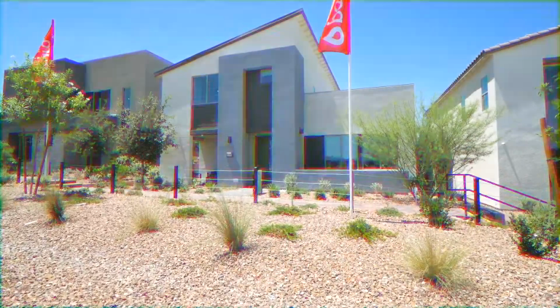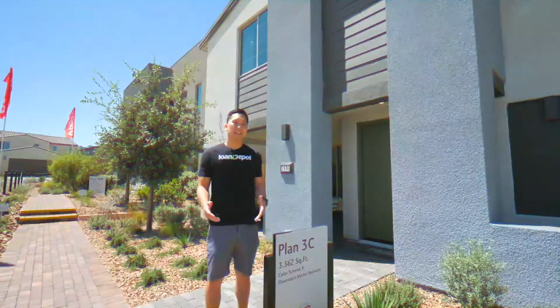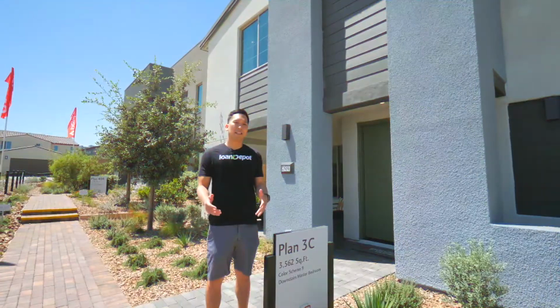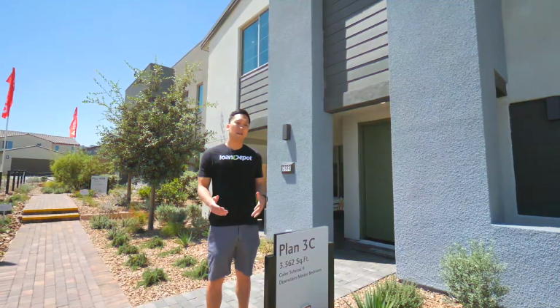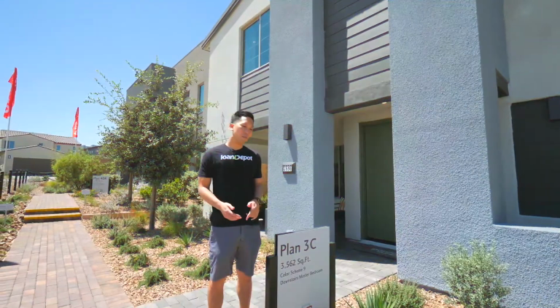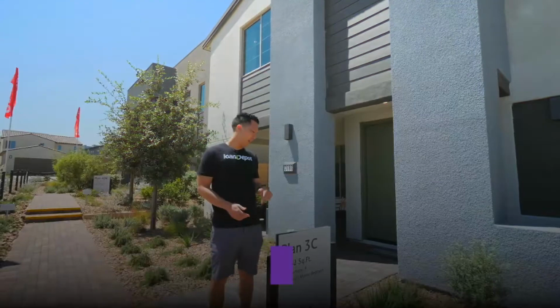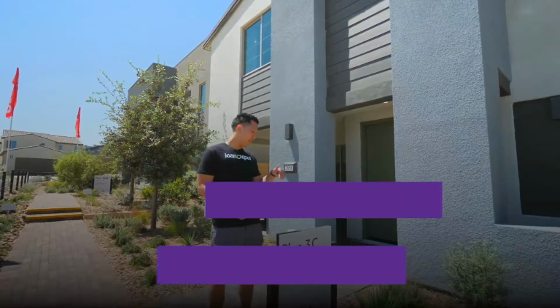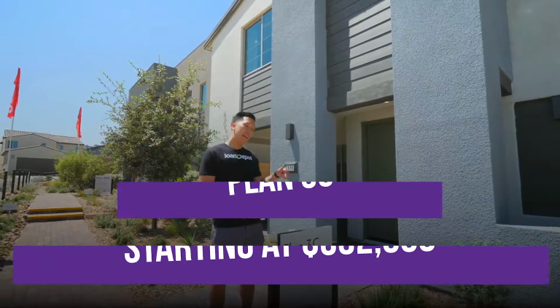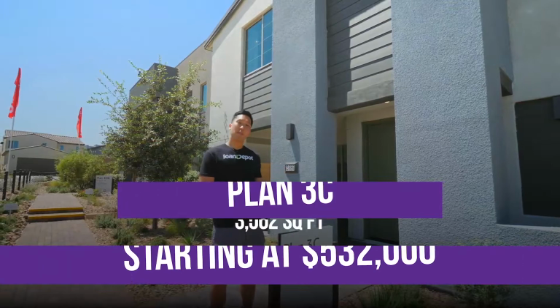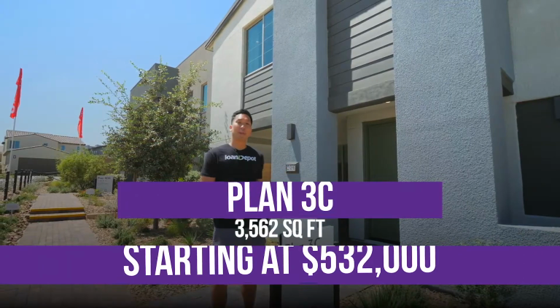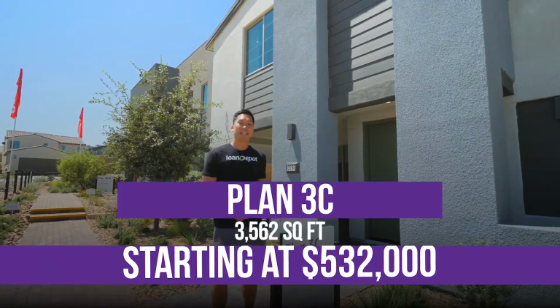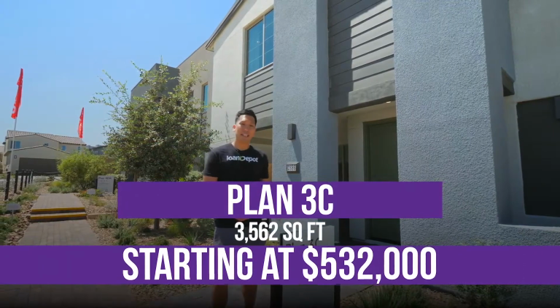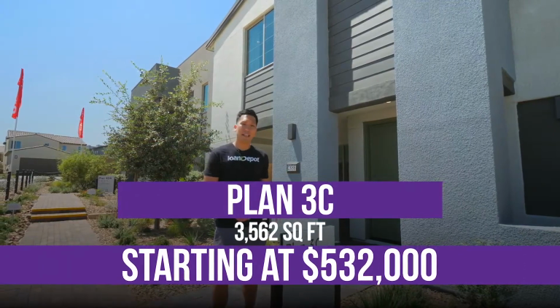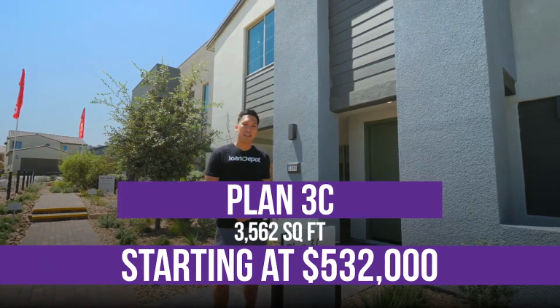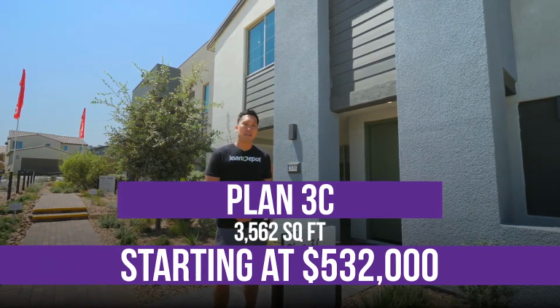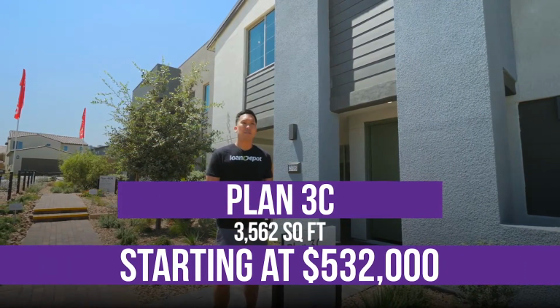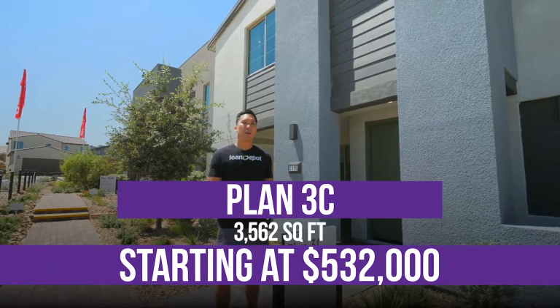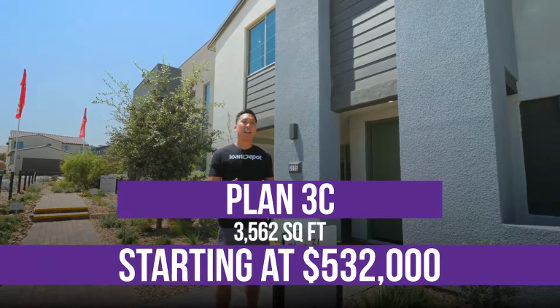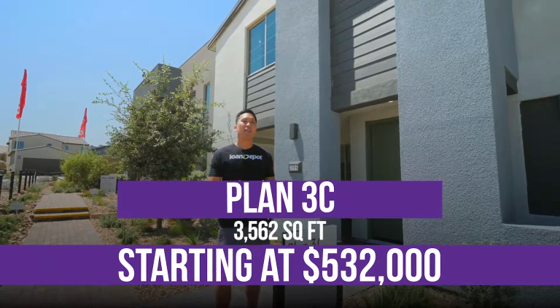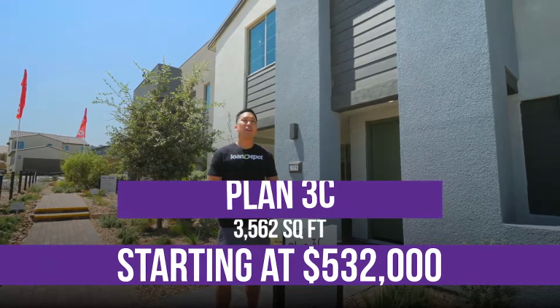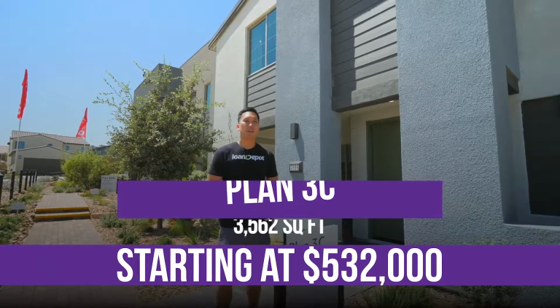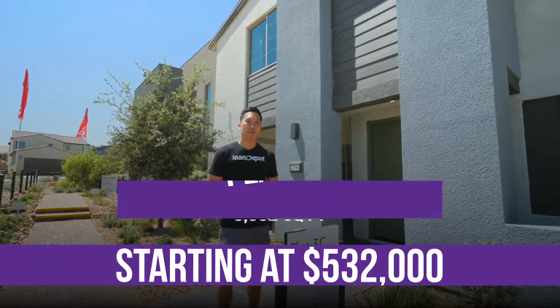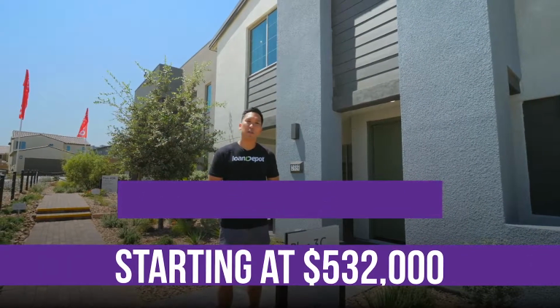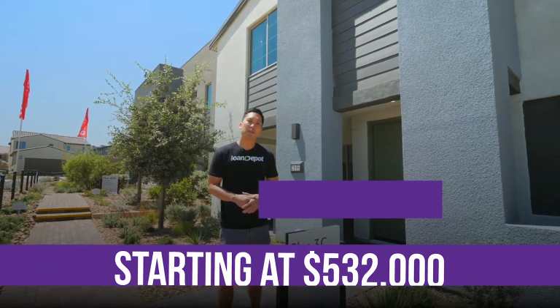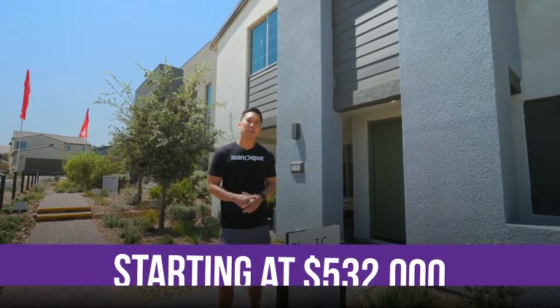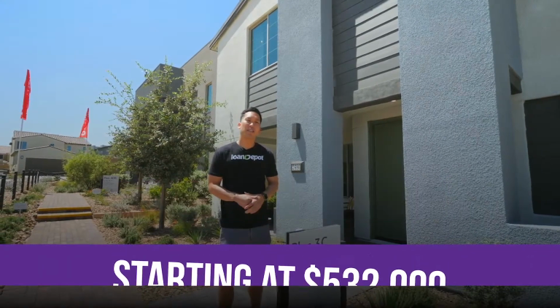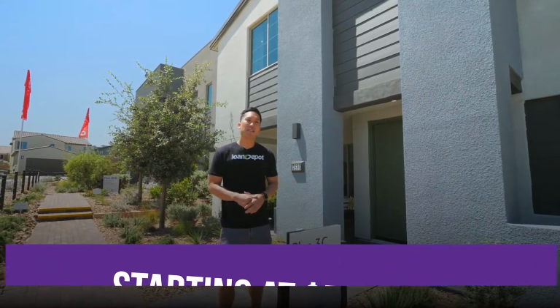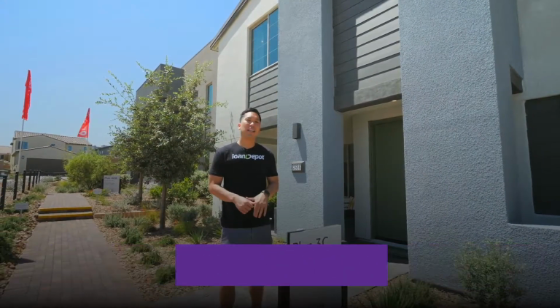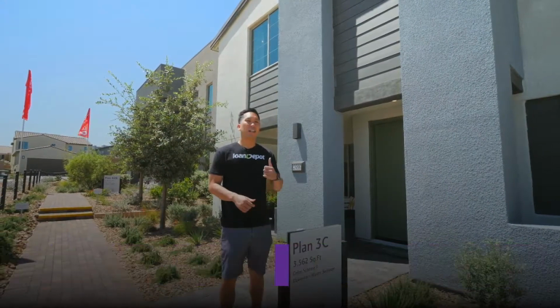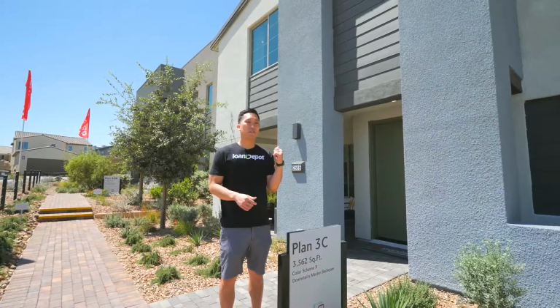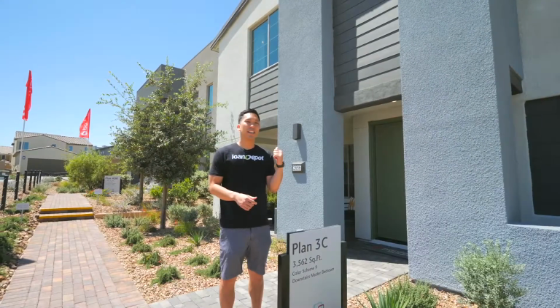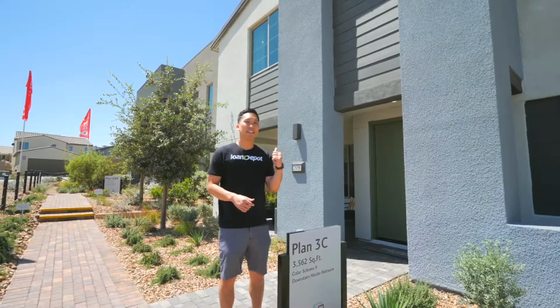Next up, we have plan 3C, starting at $532,000. Let's go take a look.